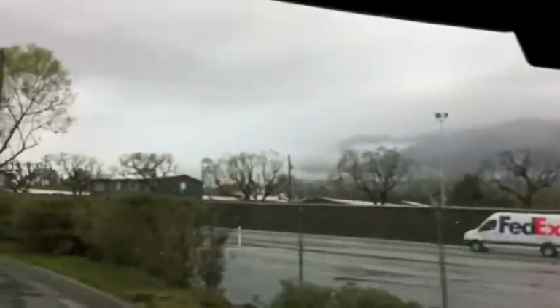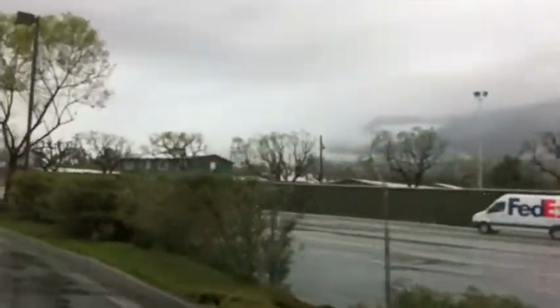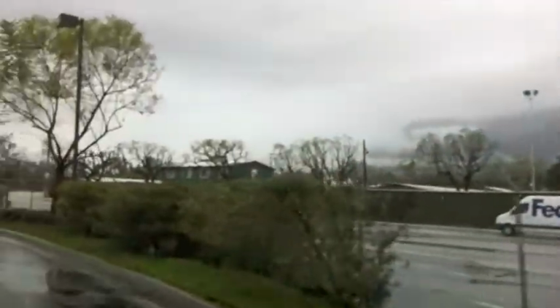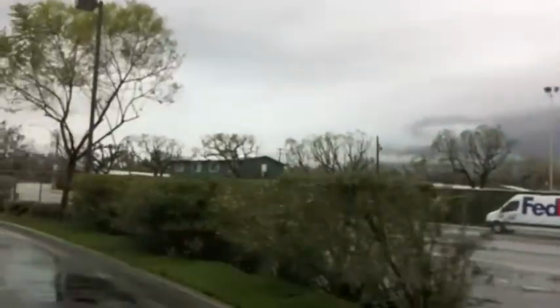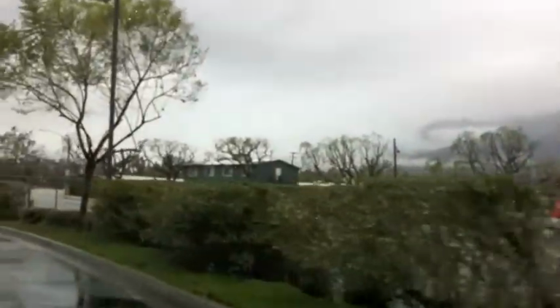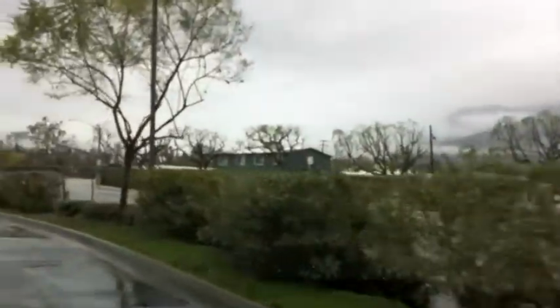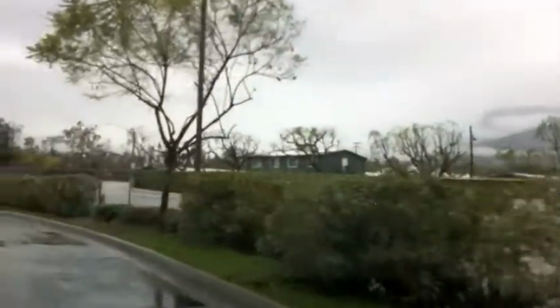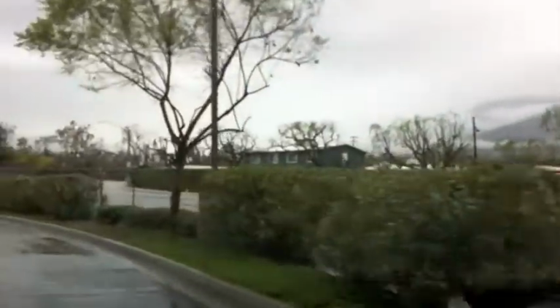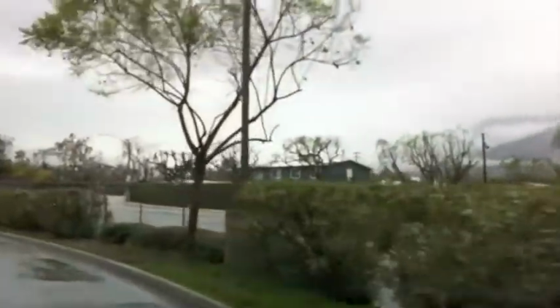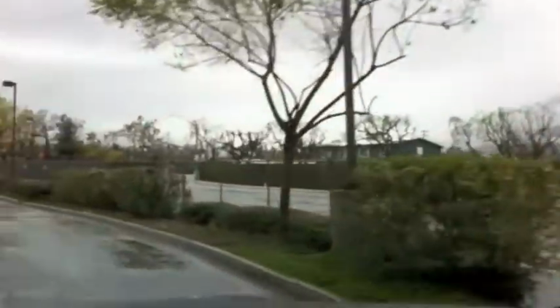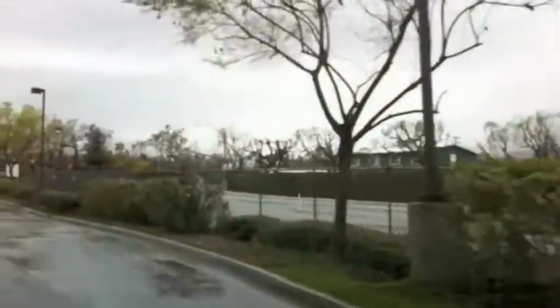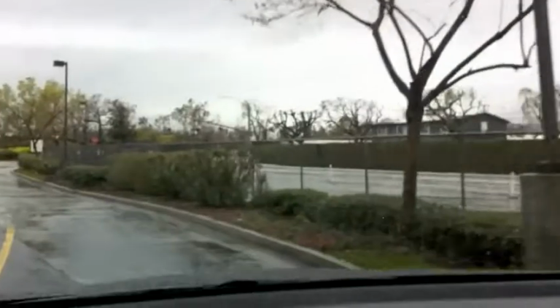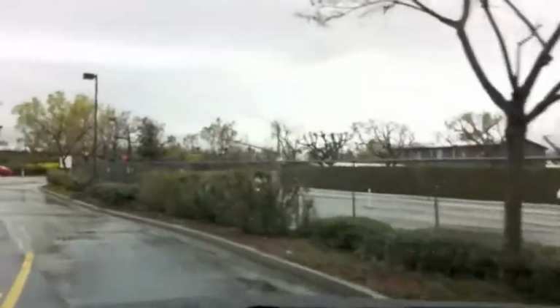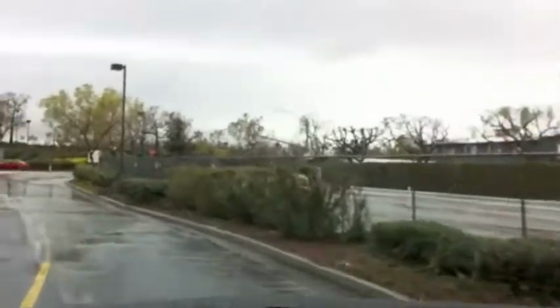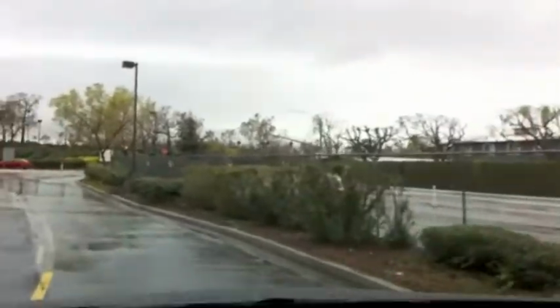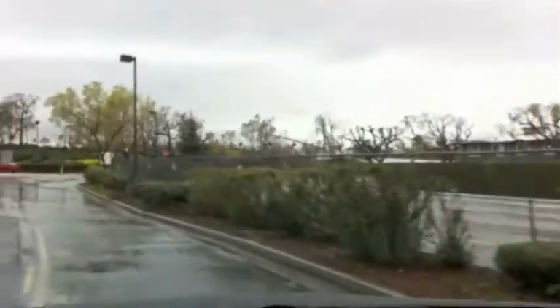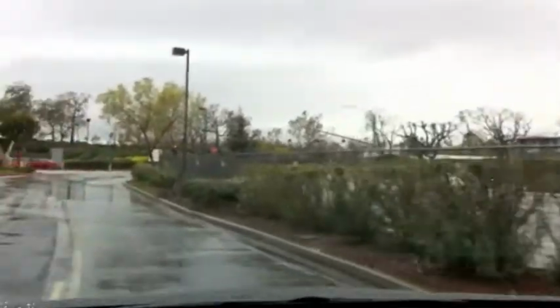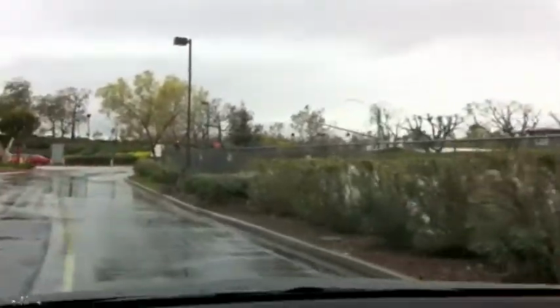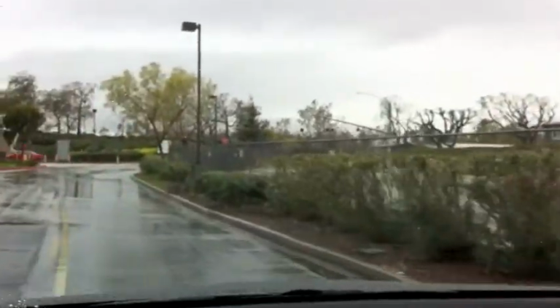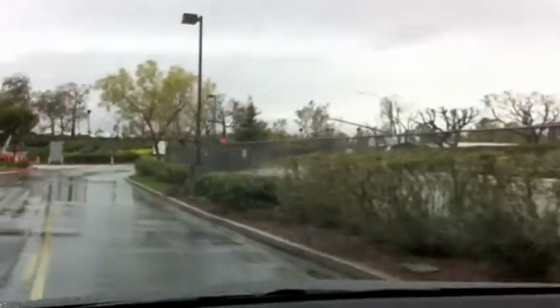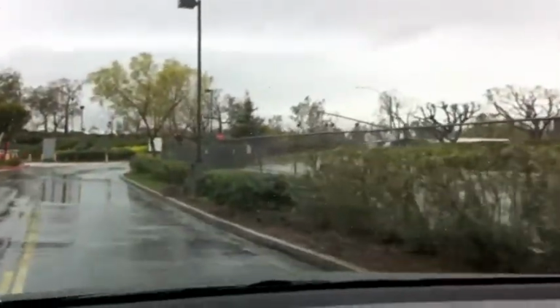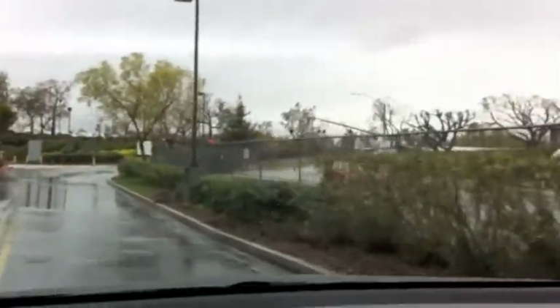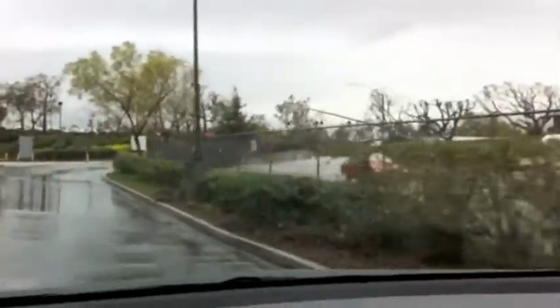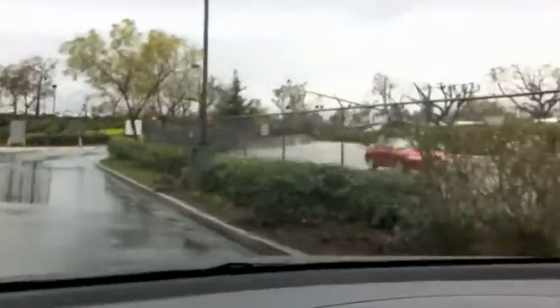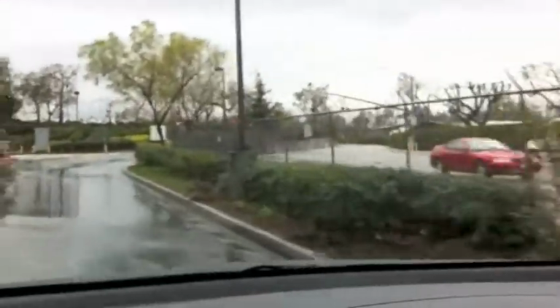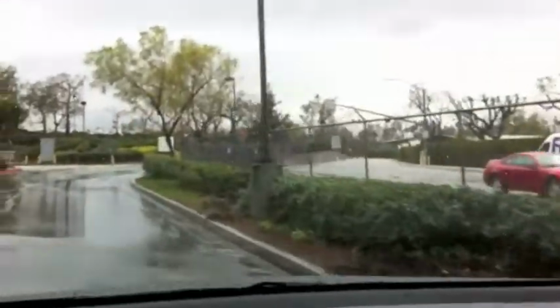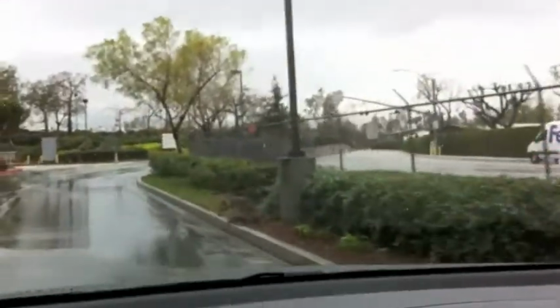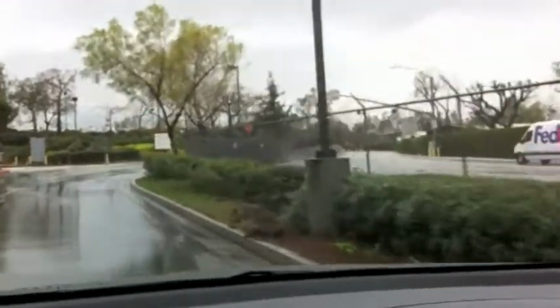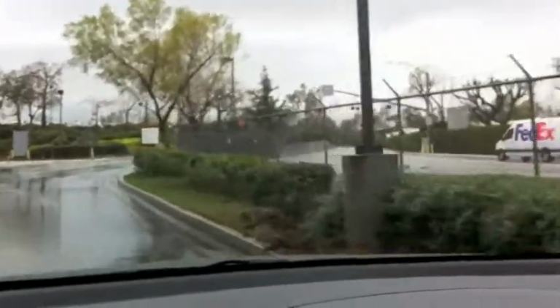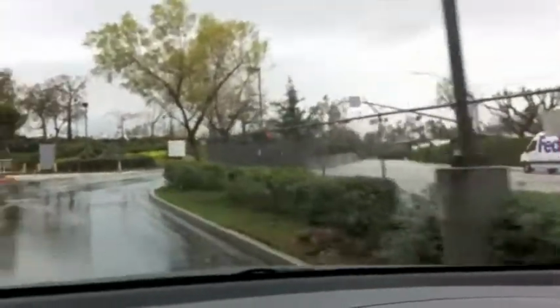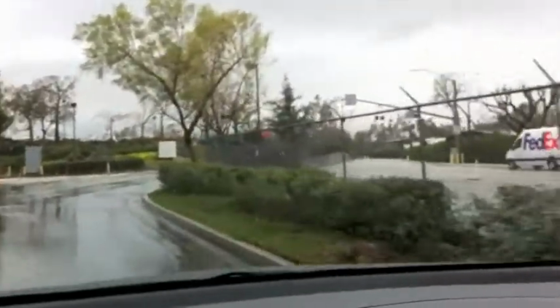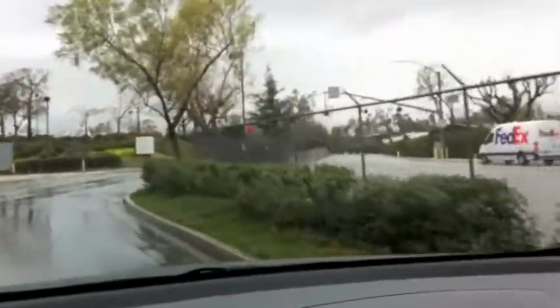So we're on our way back and hopefully we won't catch too much traffic. We'll see.